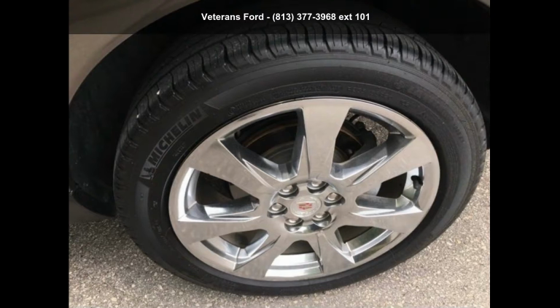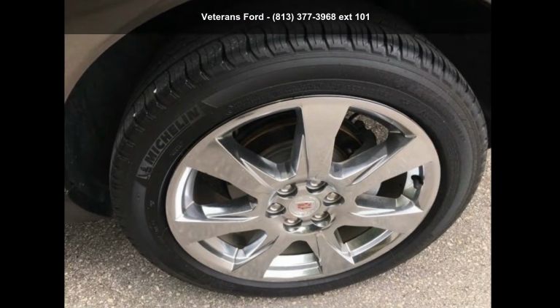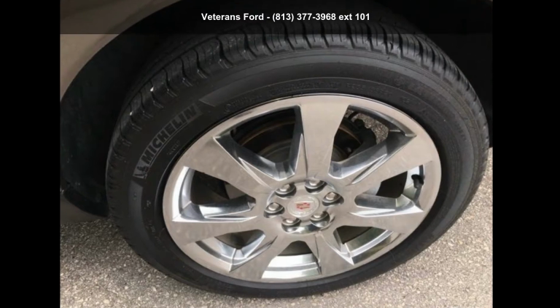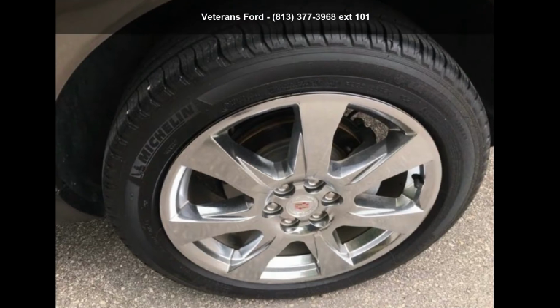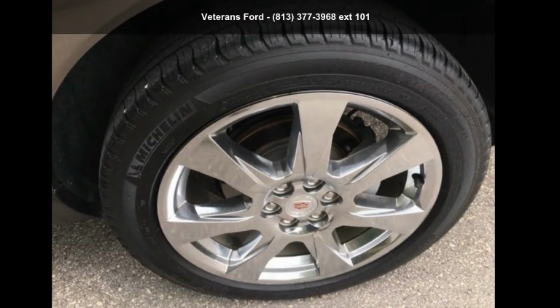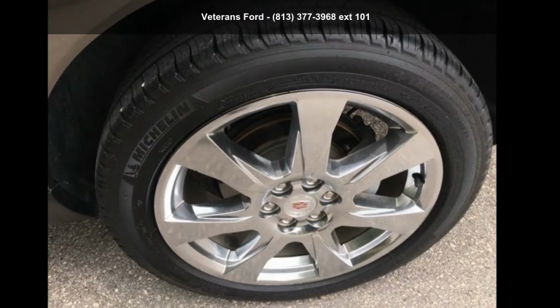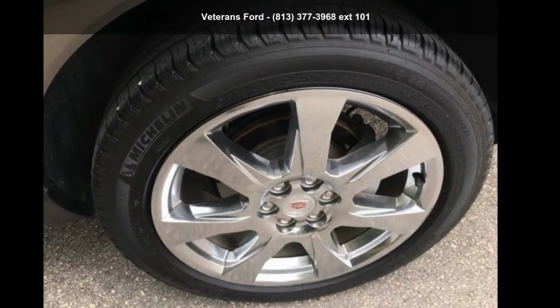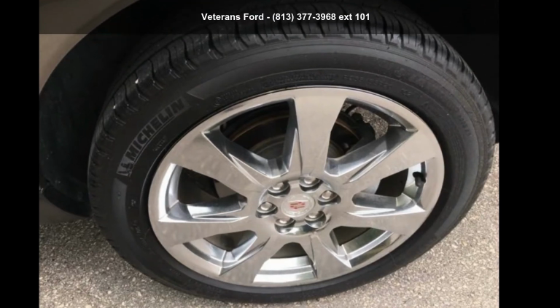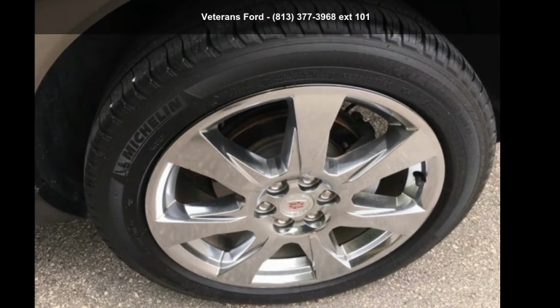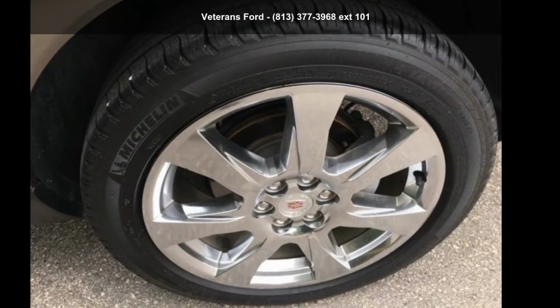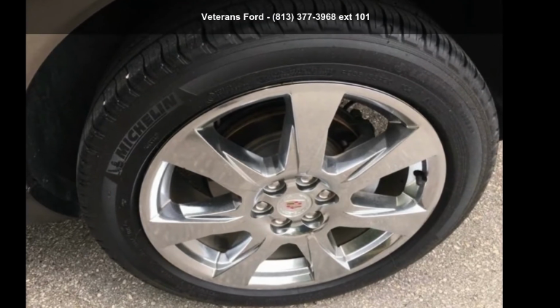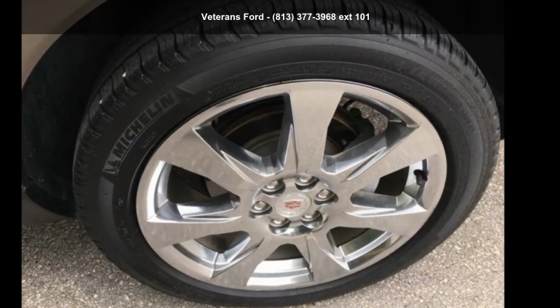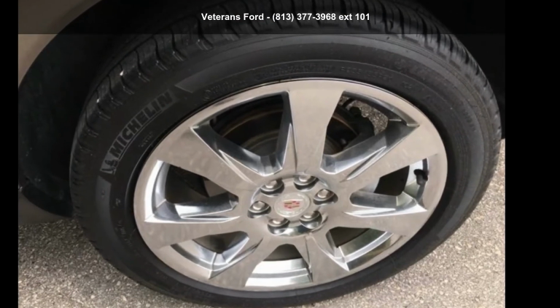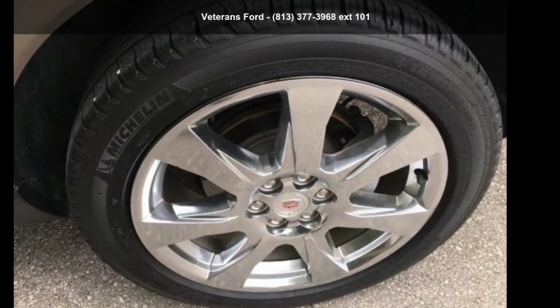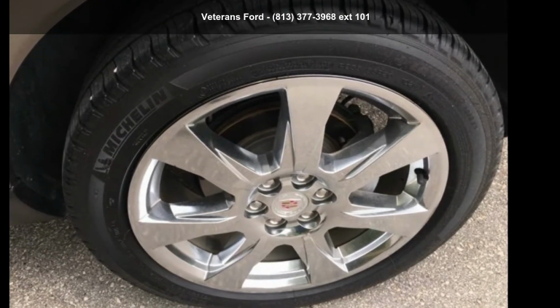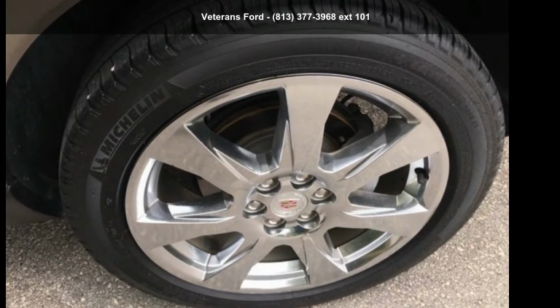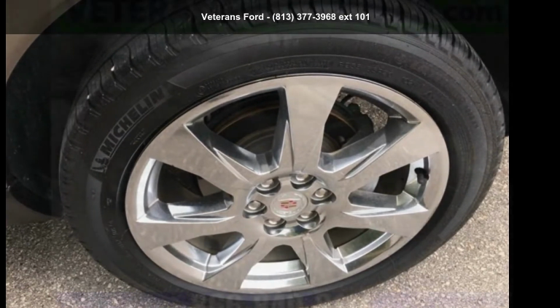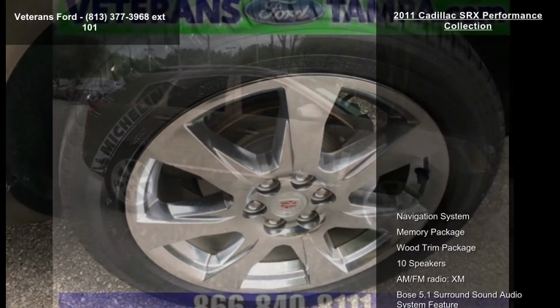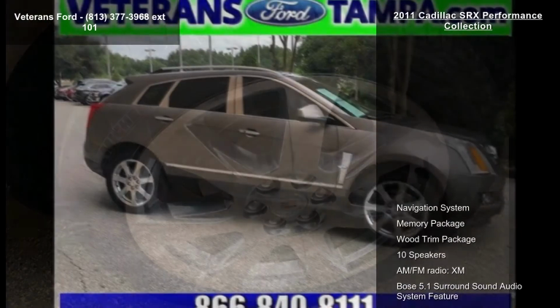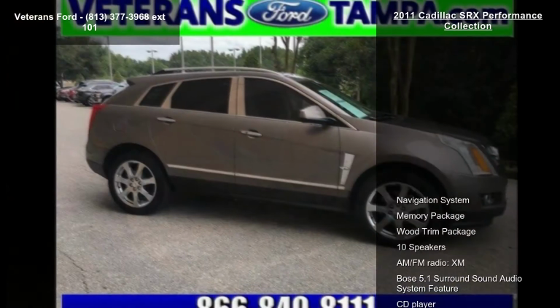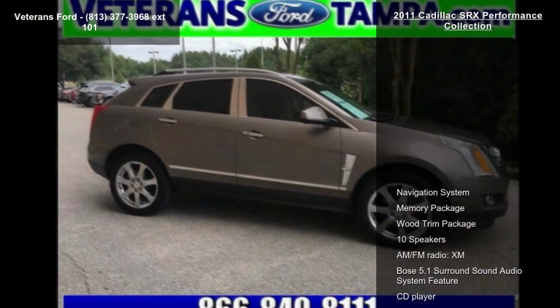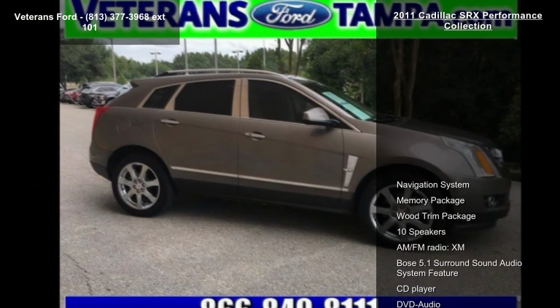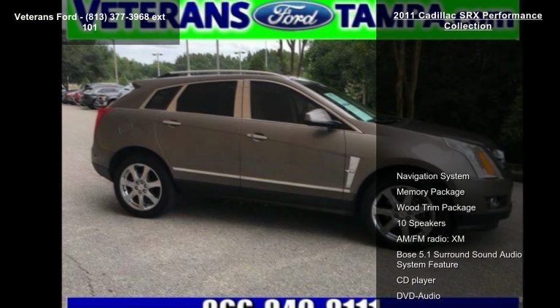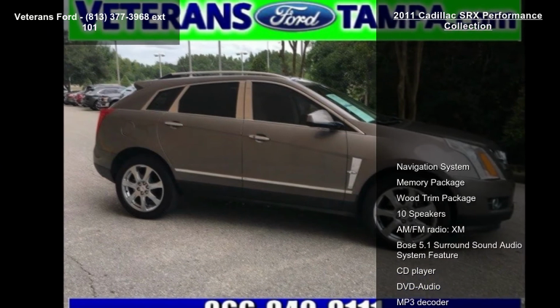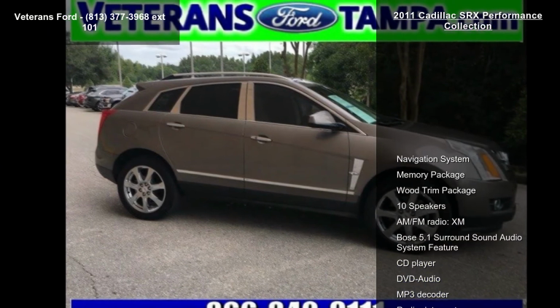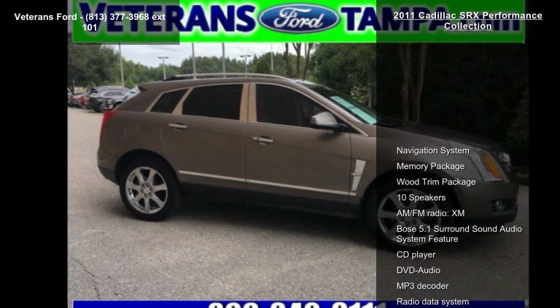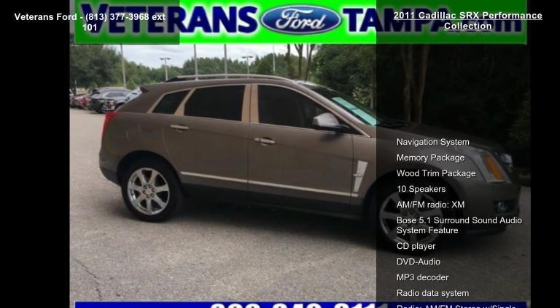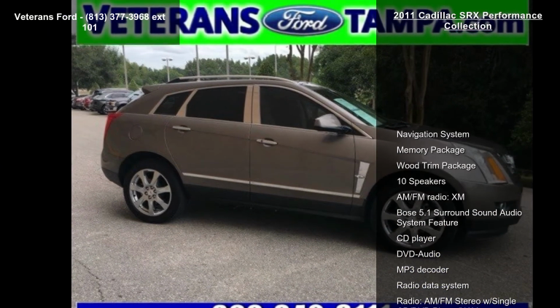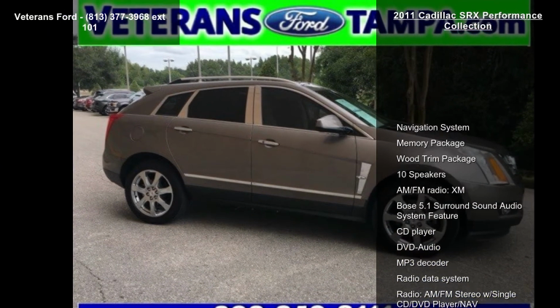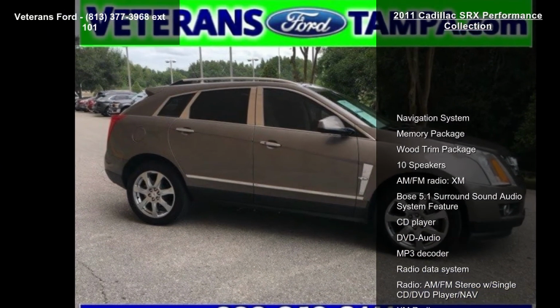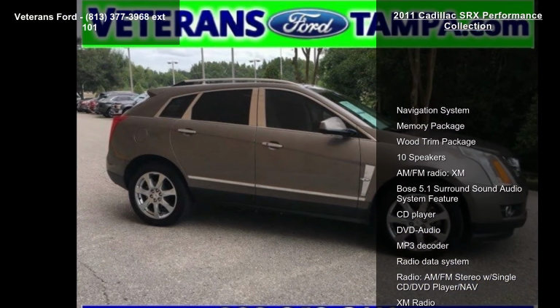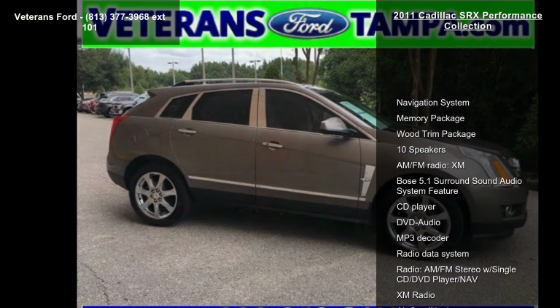Check out this Cadillac 2011 SRX Performance Collection. If you are looking for a first-class ride, you have found it.